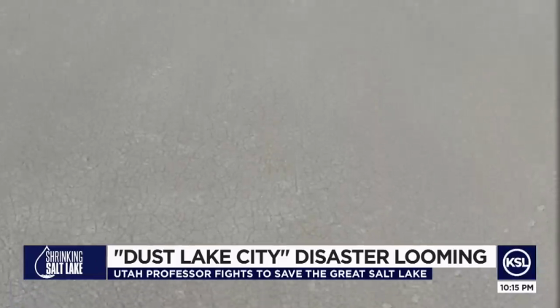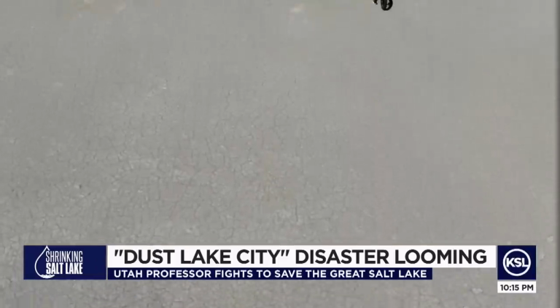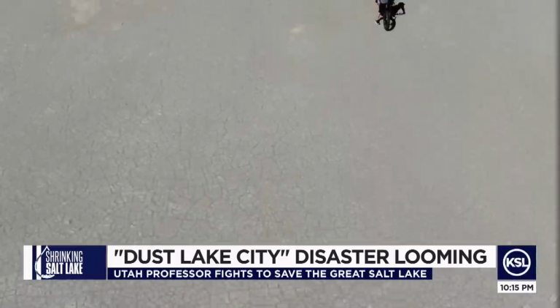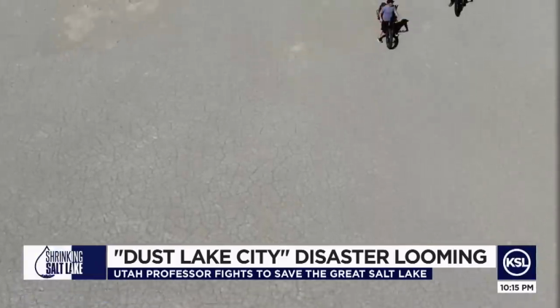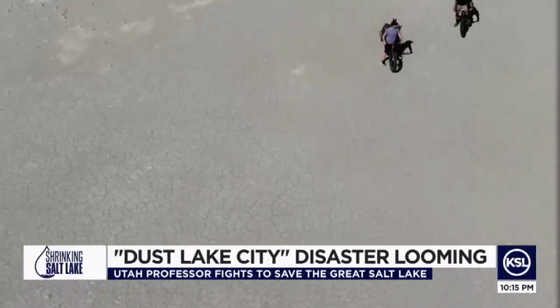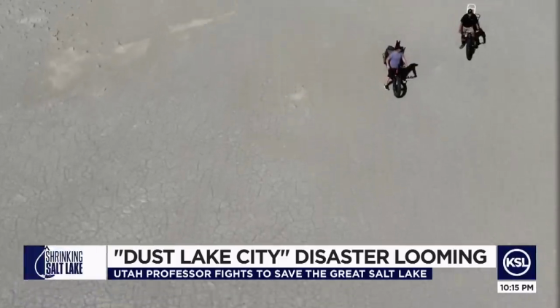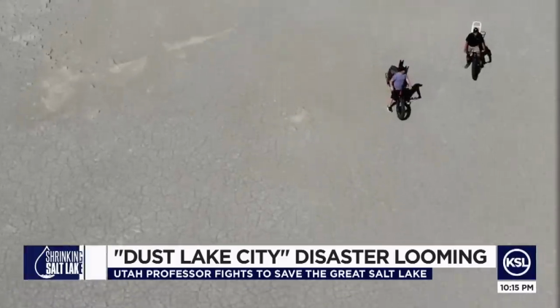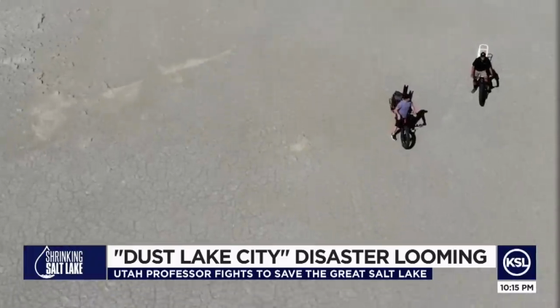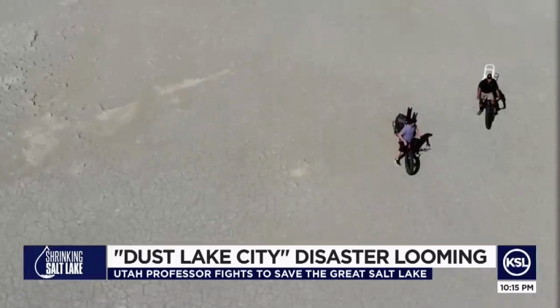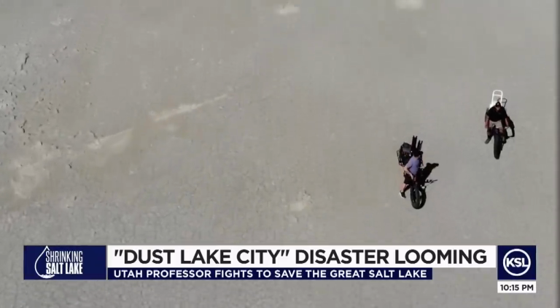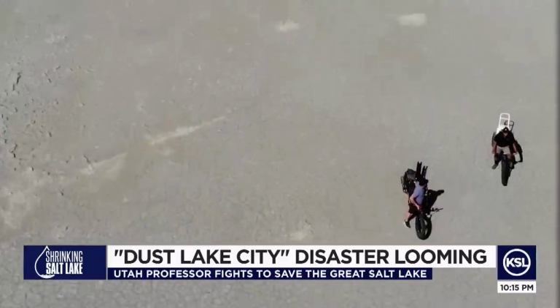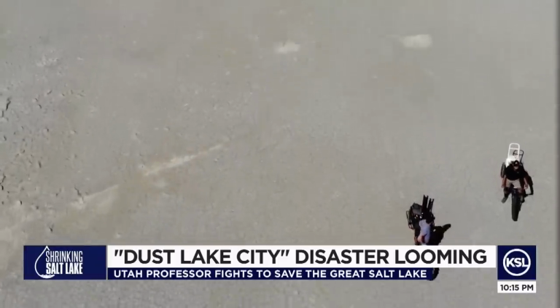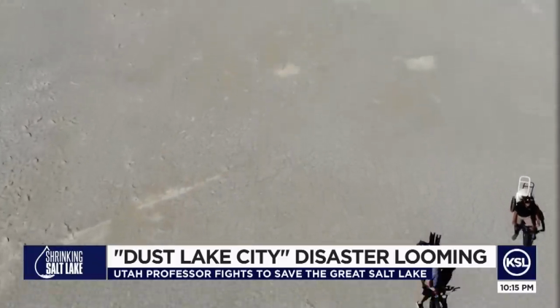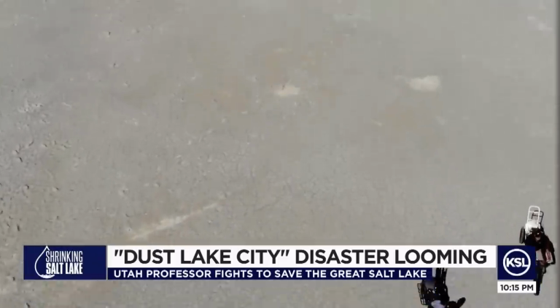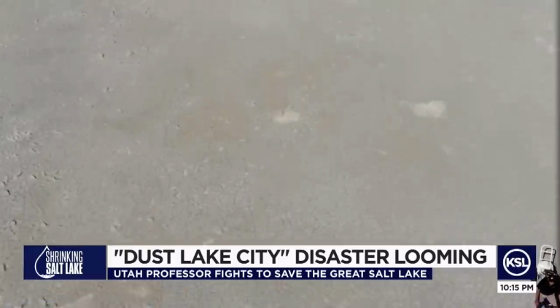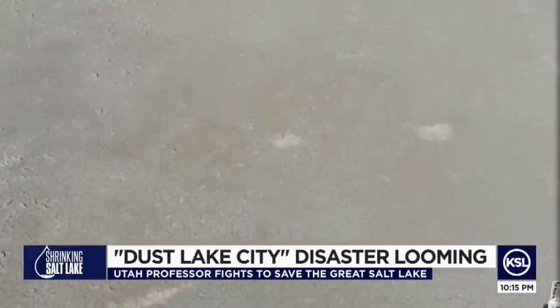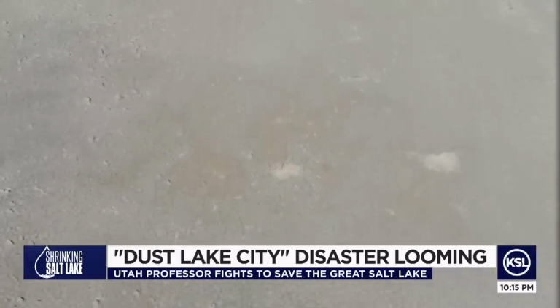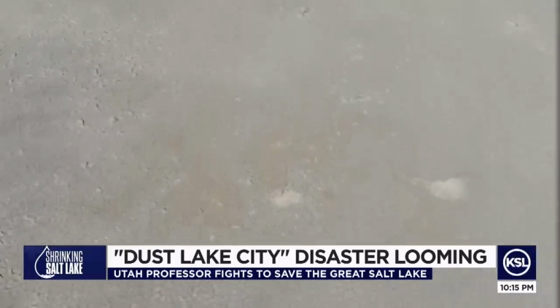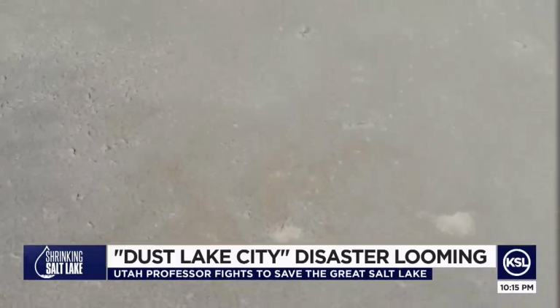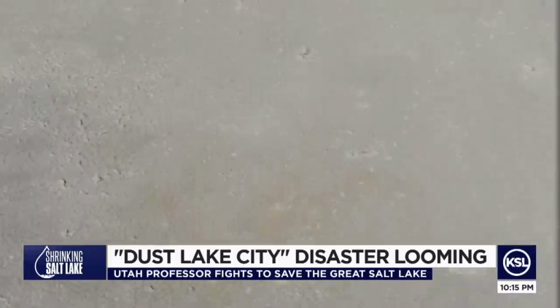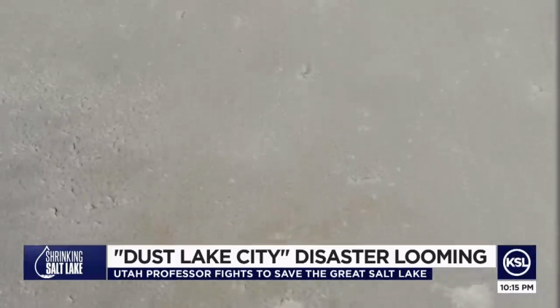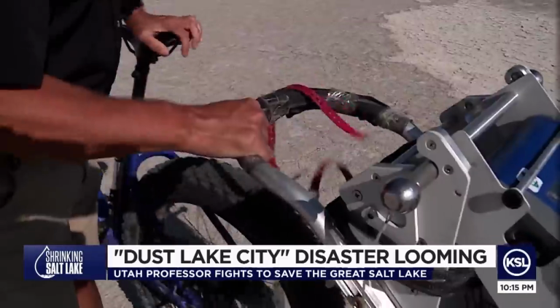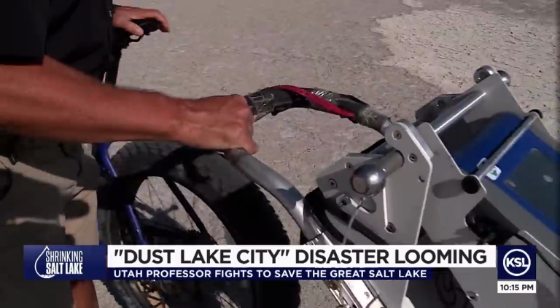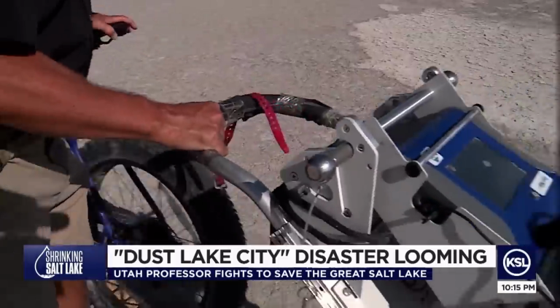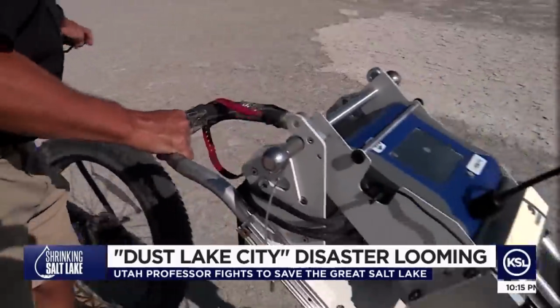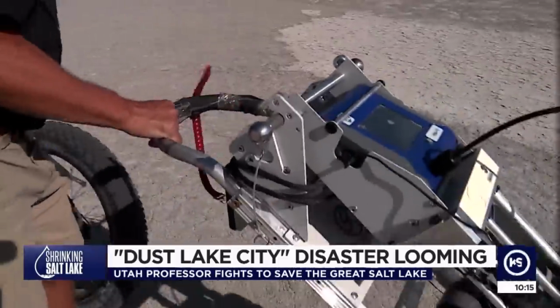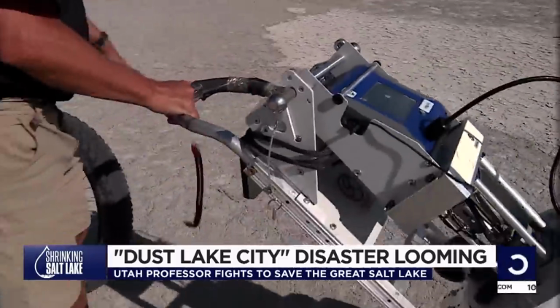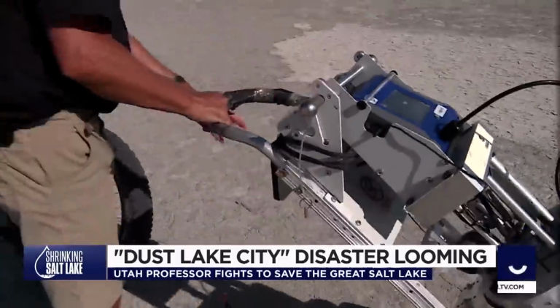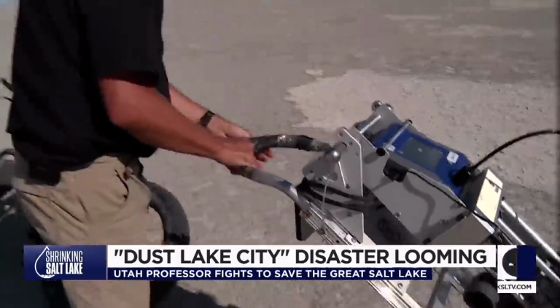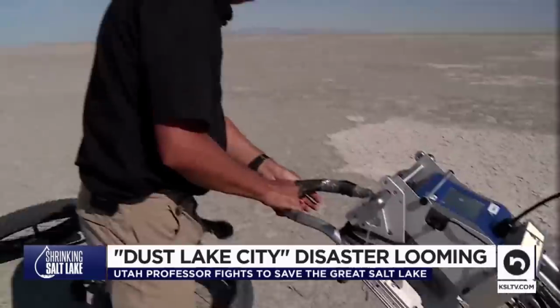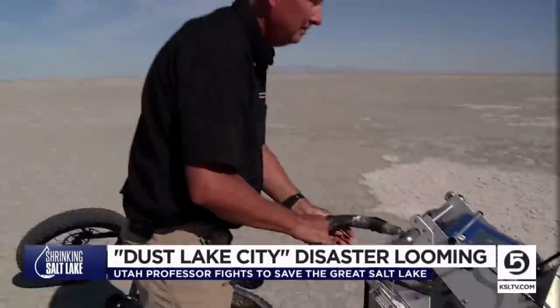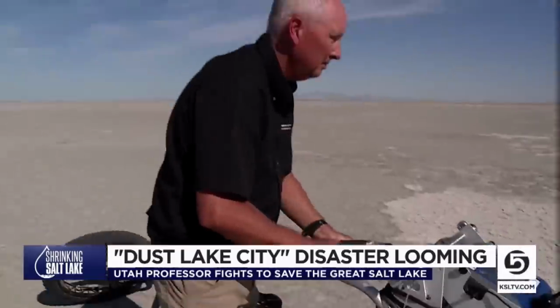Ten years ago, we weren't talking about dust plumes coming off of the Great Salt Lake. And it may take a decade to turn things around.